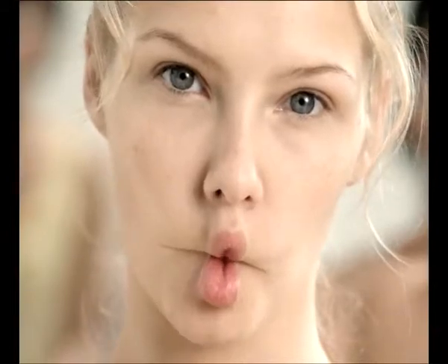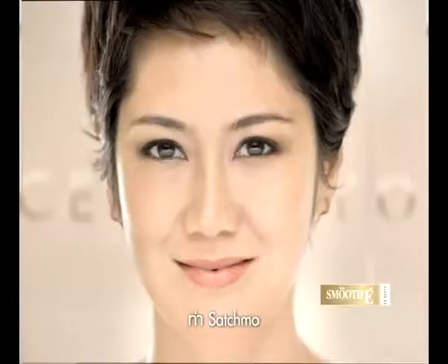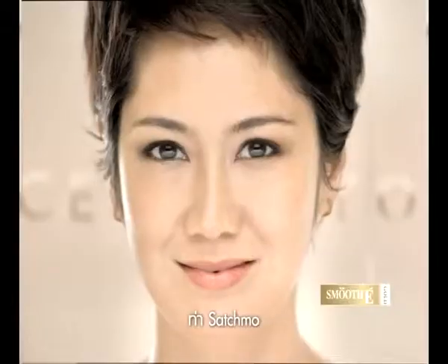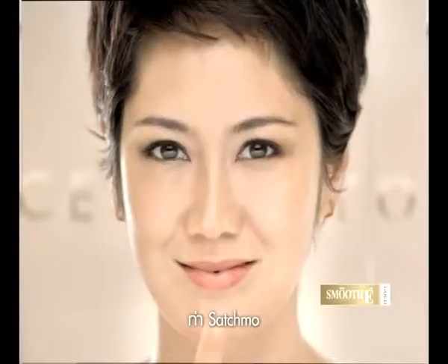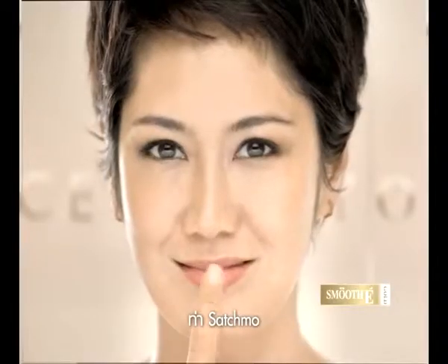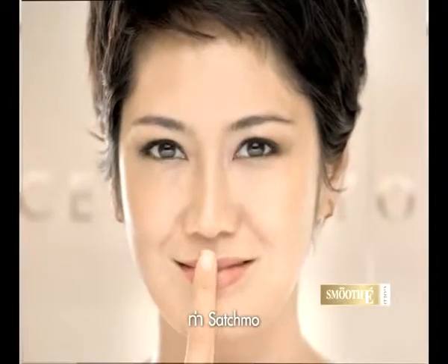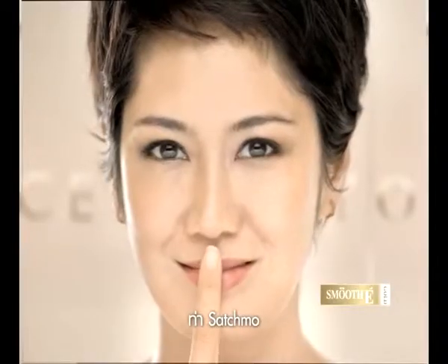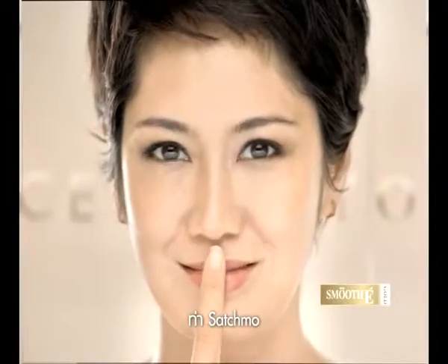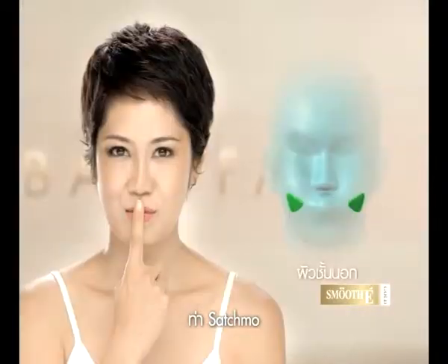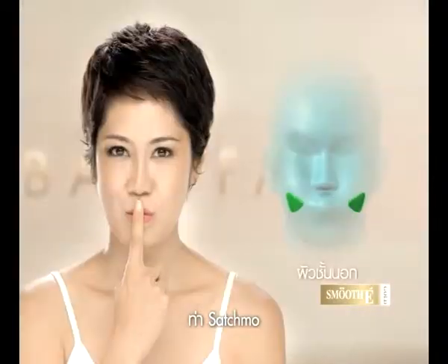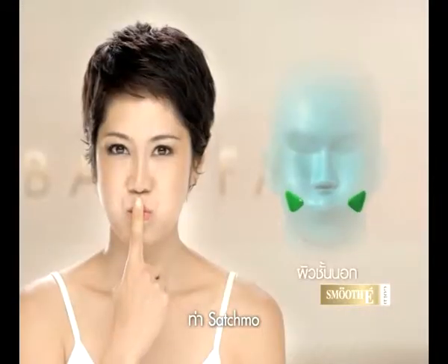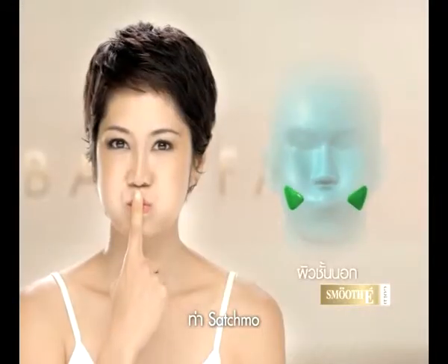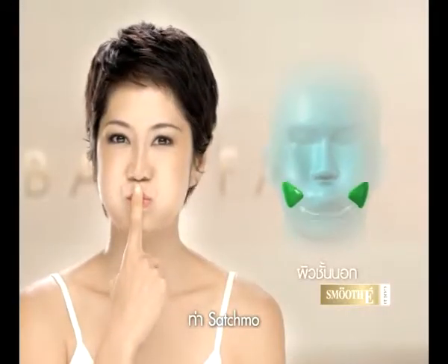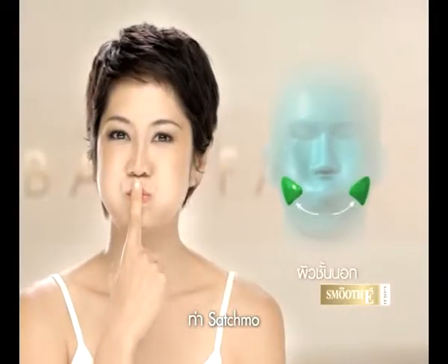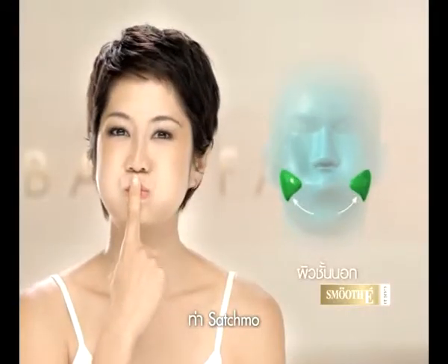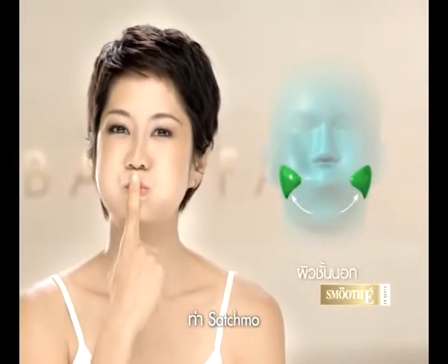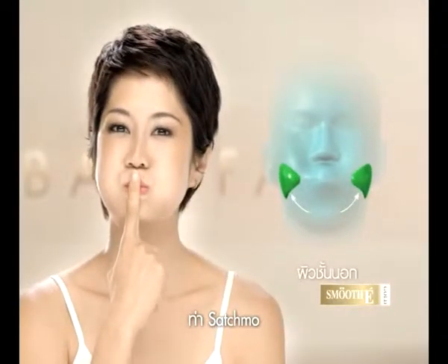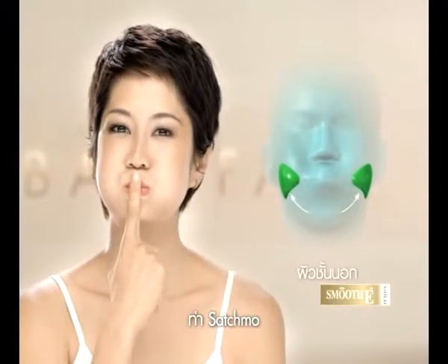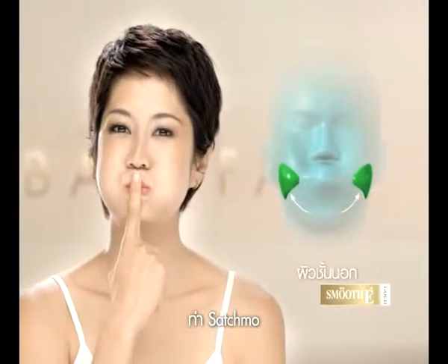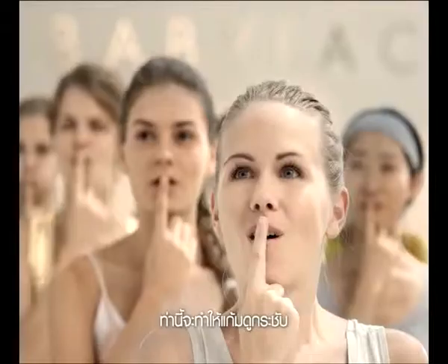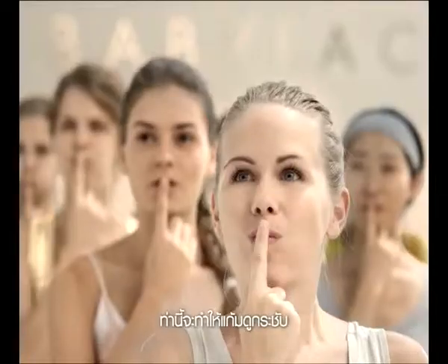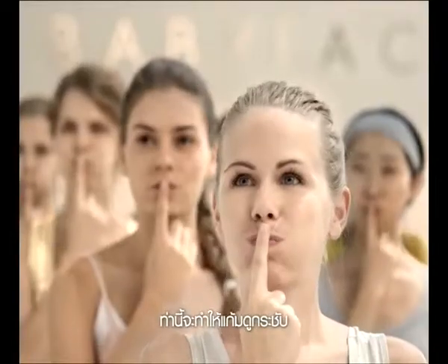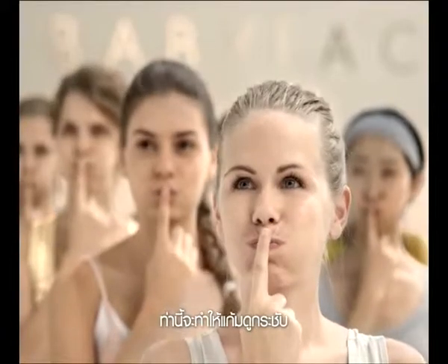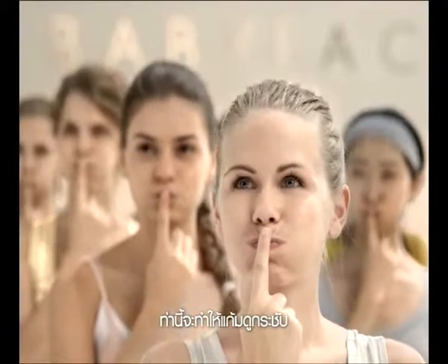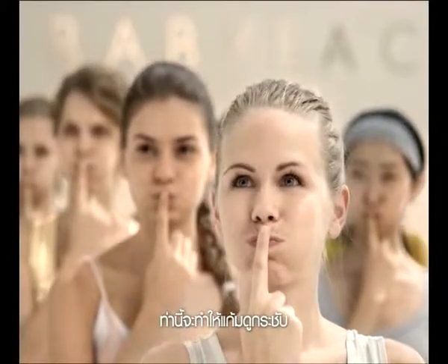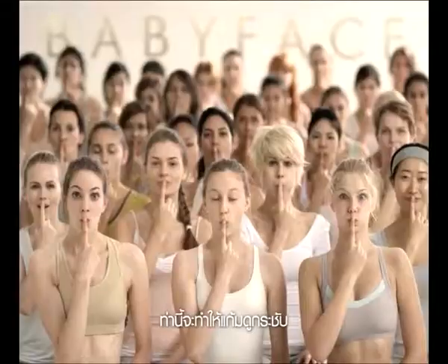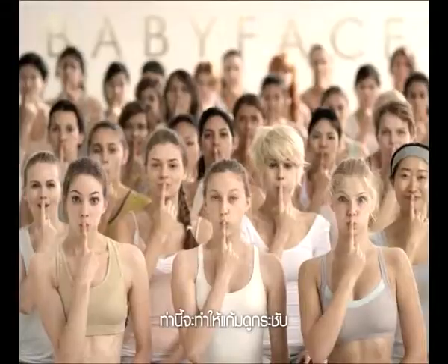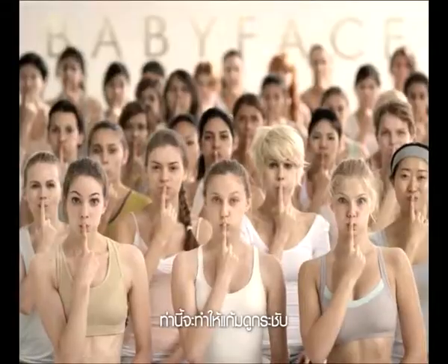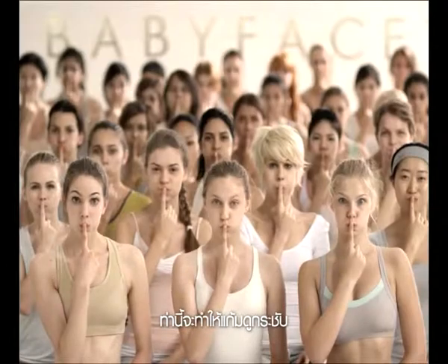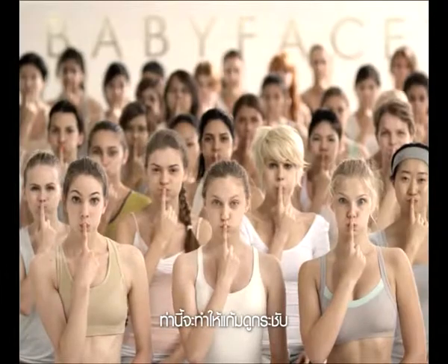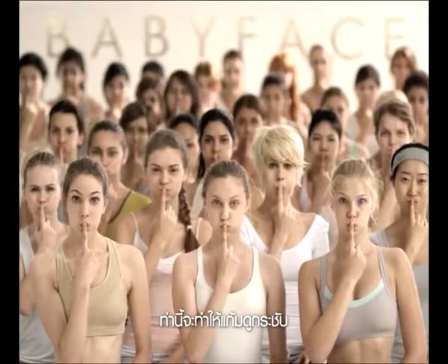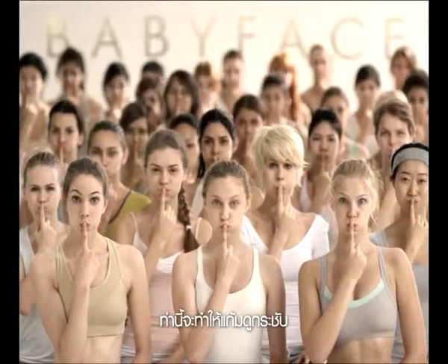Let's do another pose. This one's called stachmo. This pose will firm your cheek muscles.